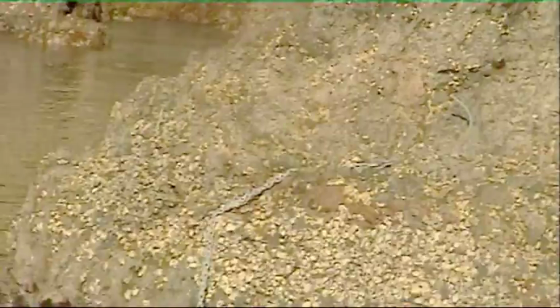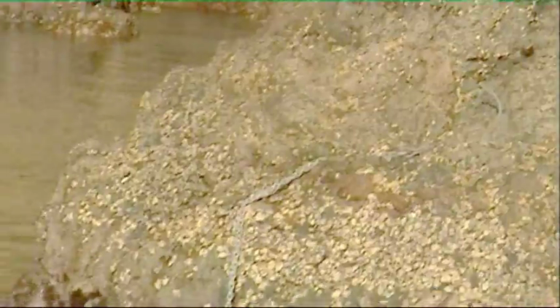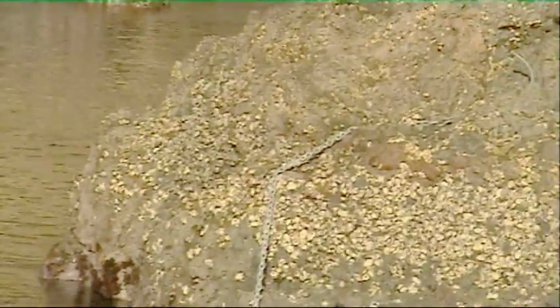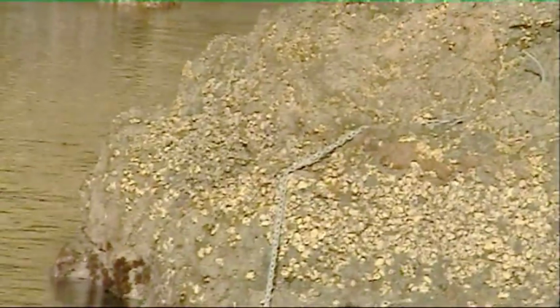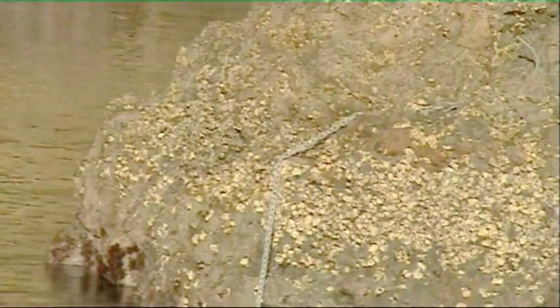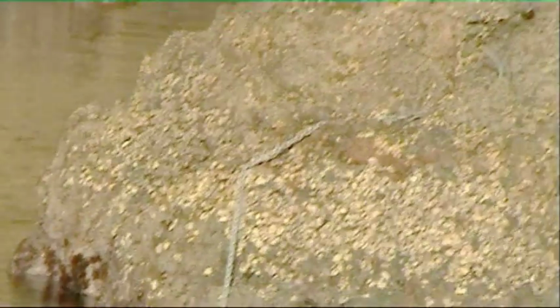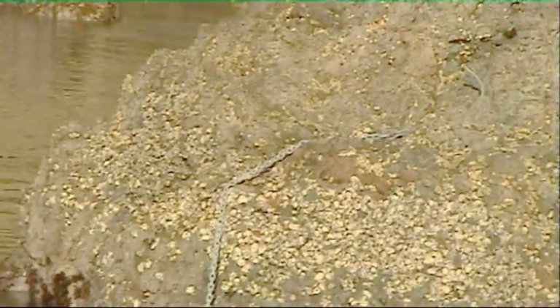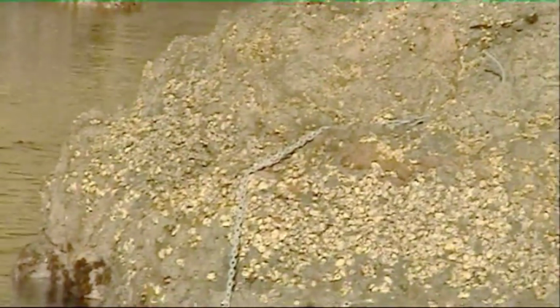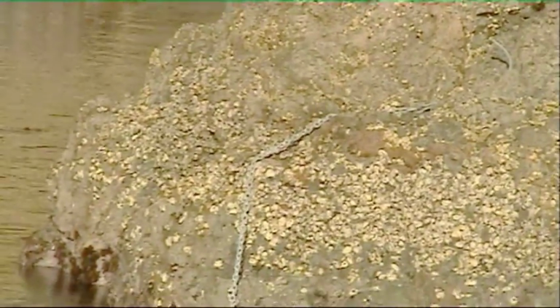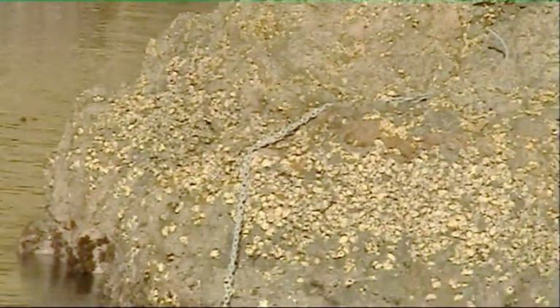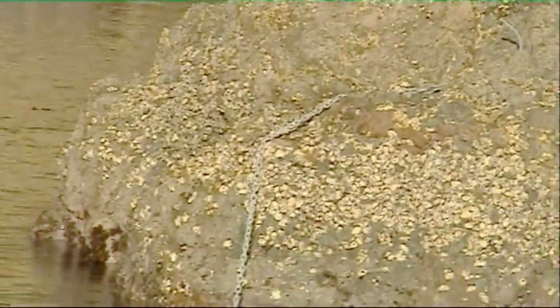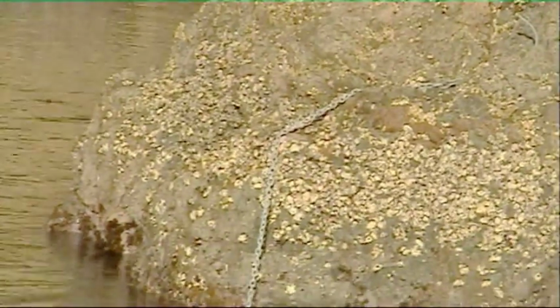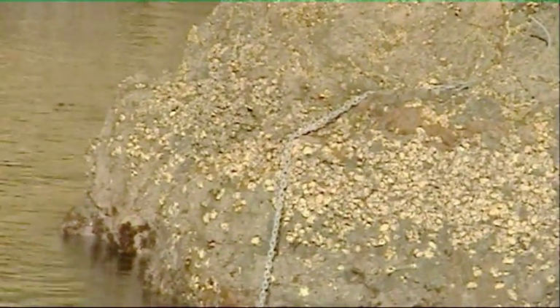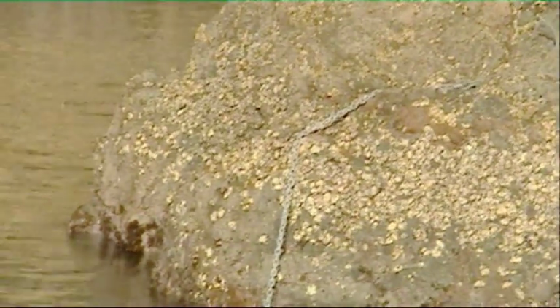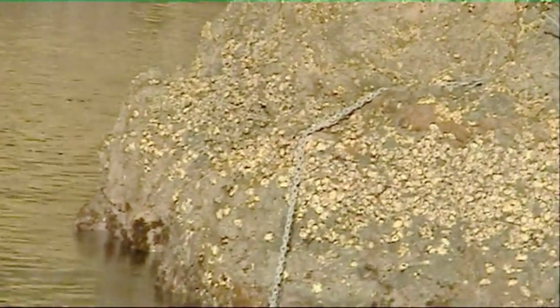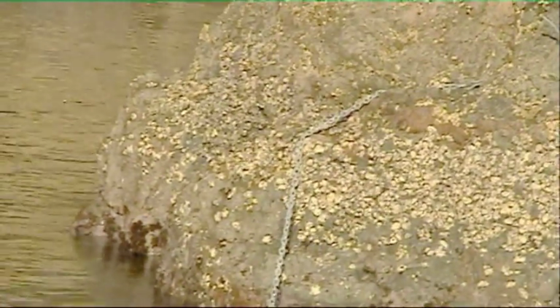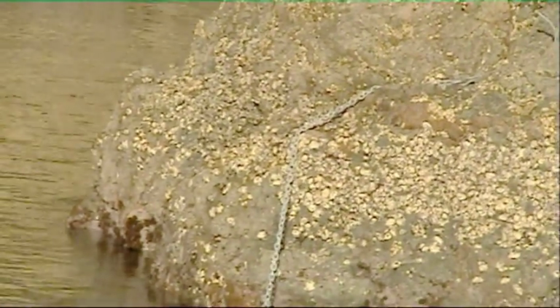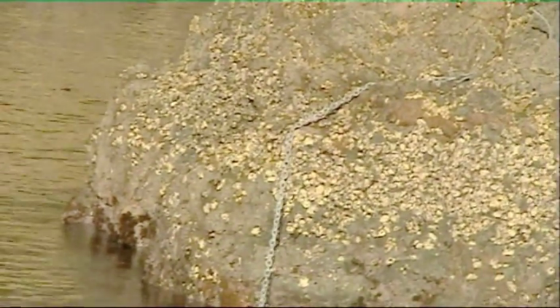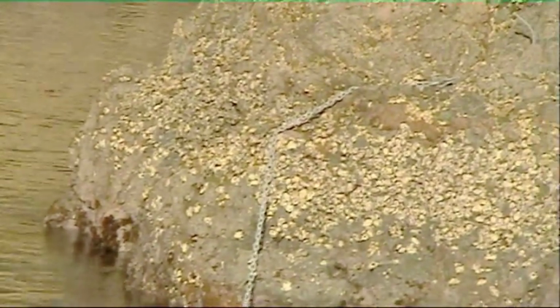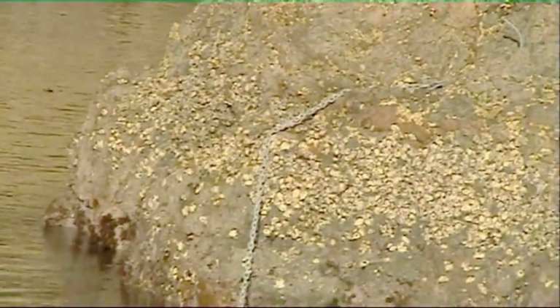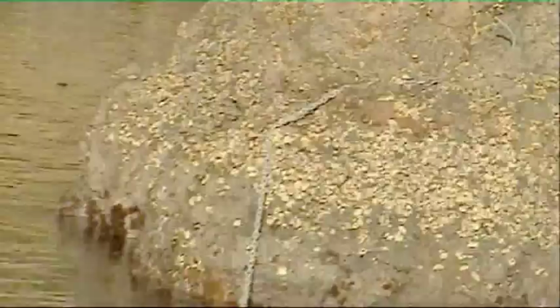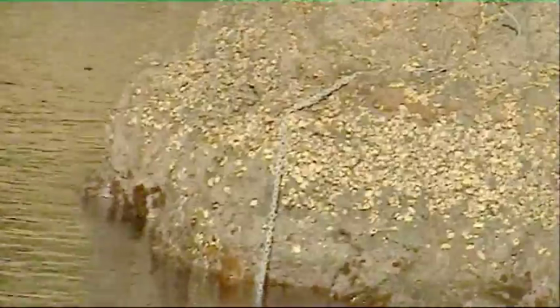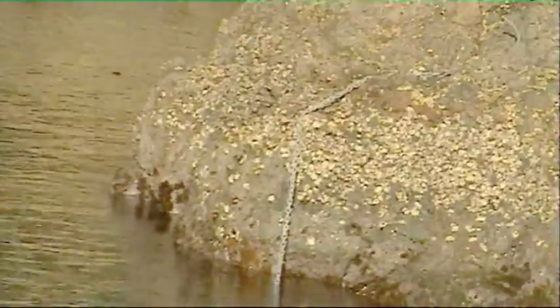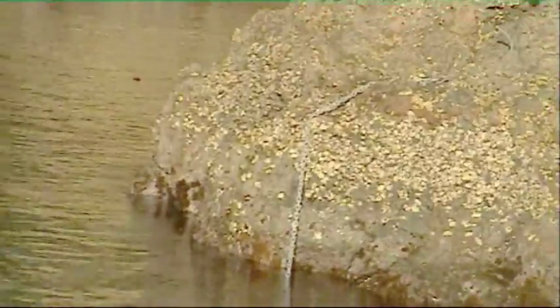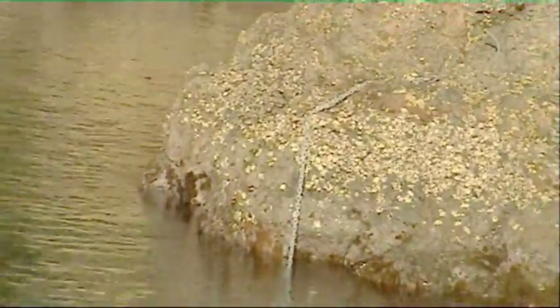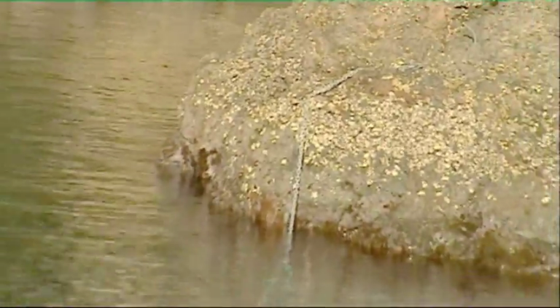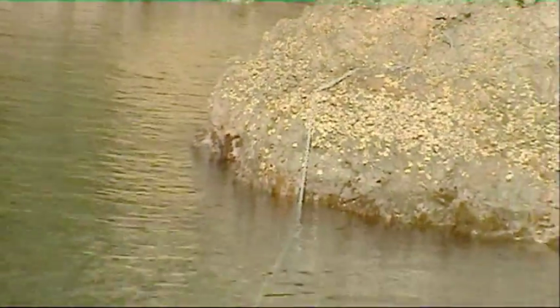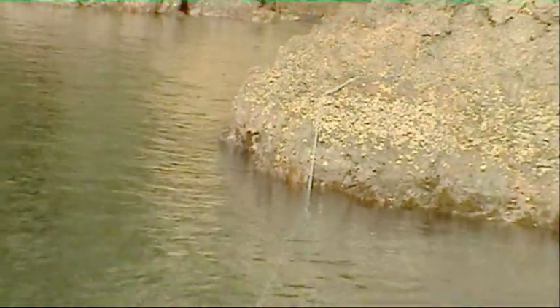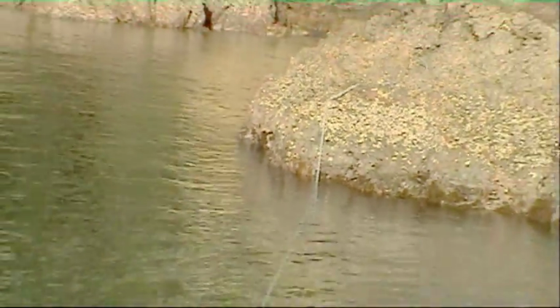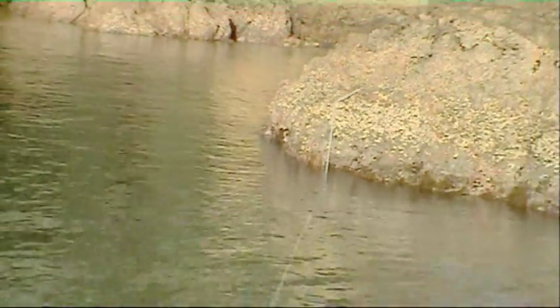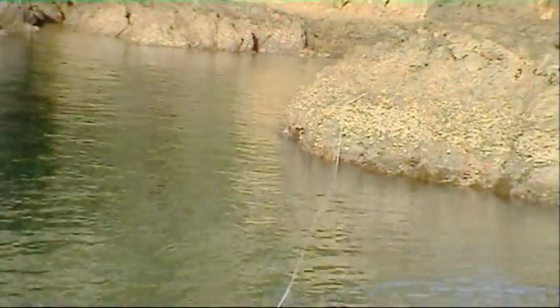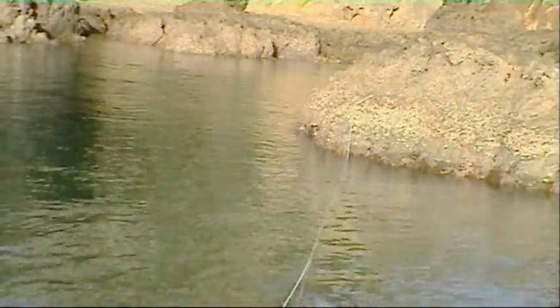You can see over there we've got the anchor actually up on the rocks. There's no need to sink it down — we can just as easily put it up there. It's easier to recover and we know it's not going to get snagged.